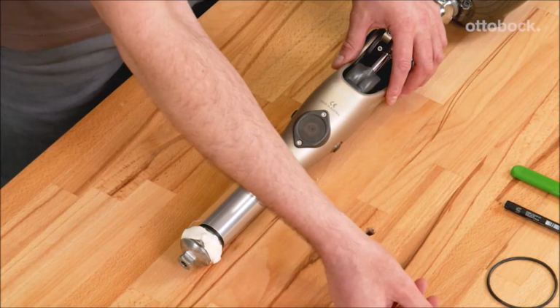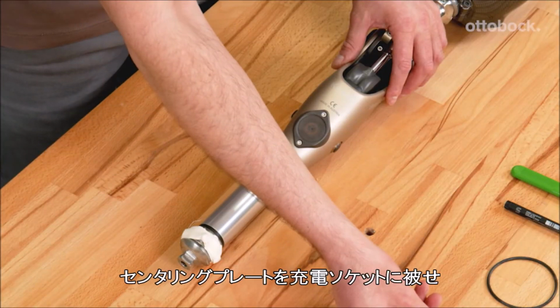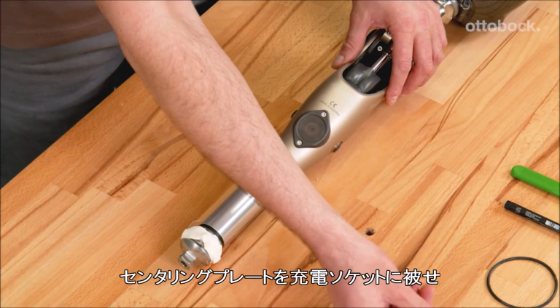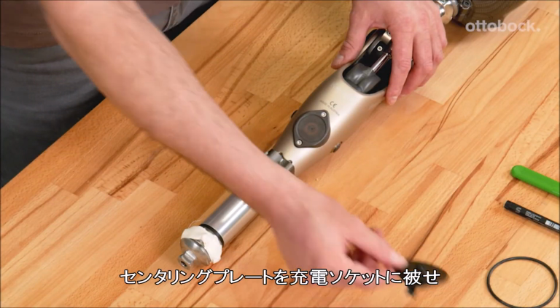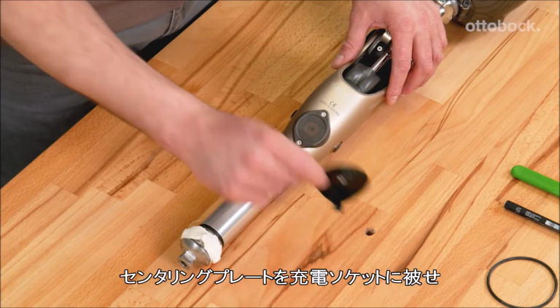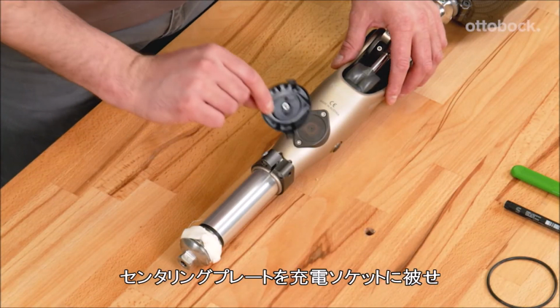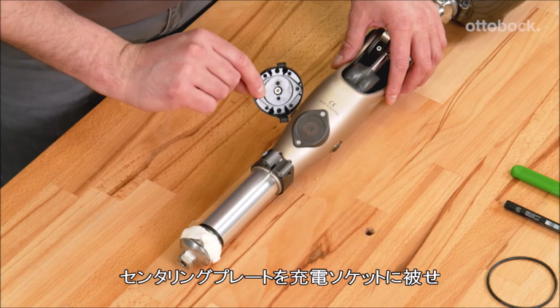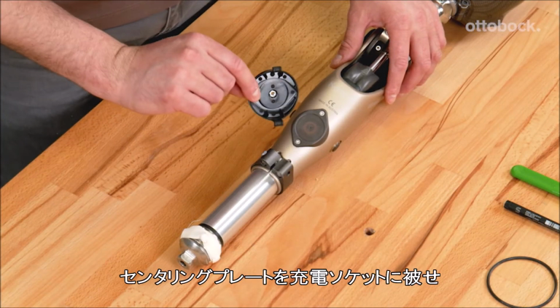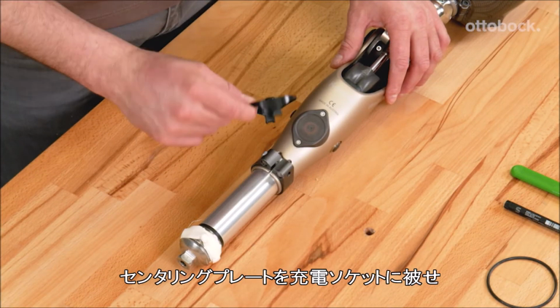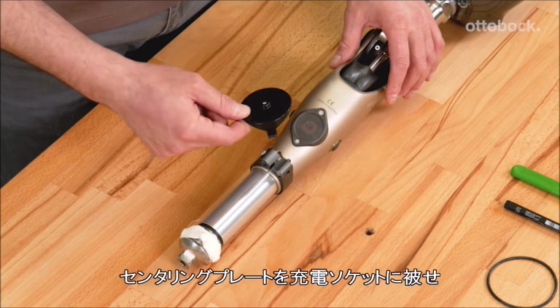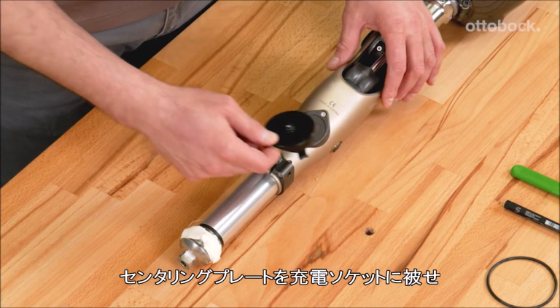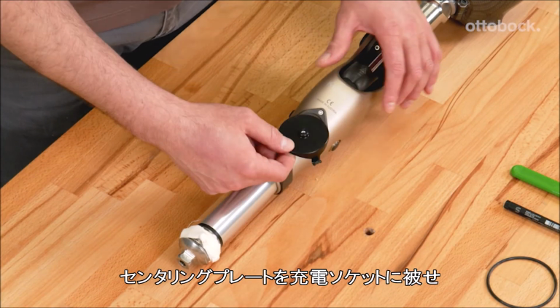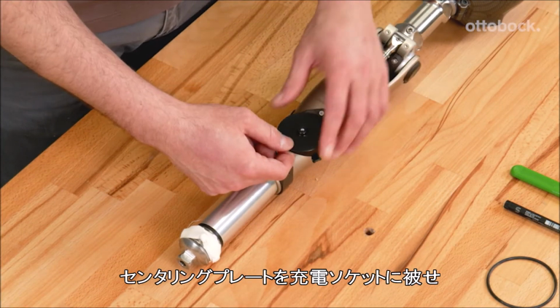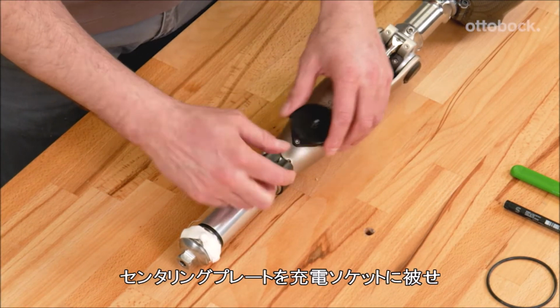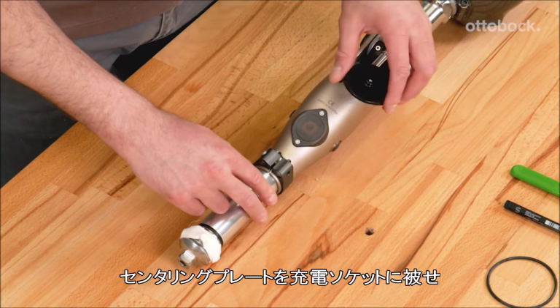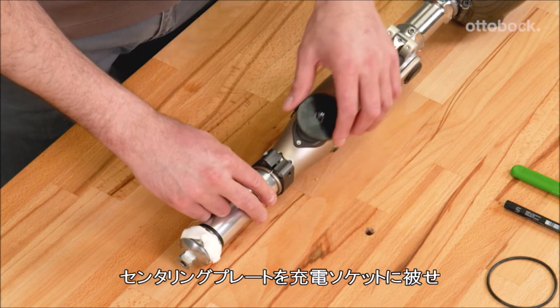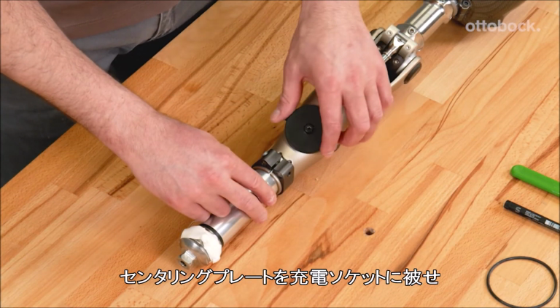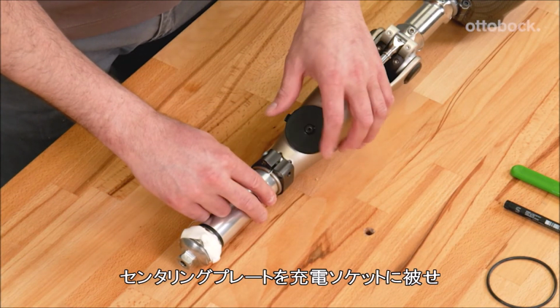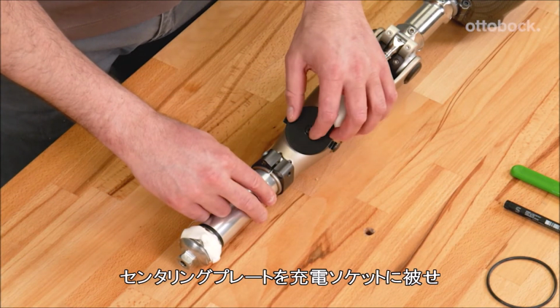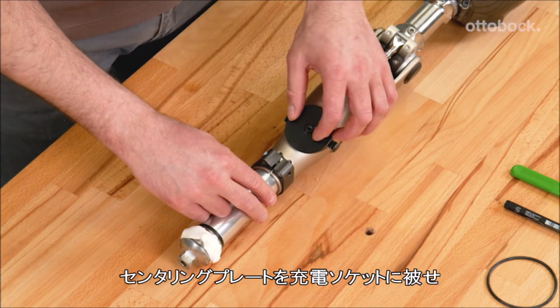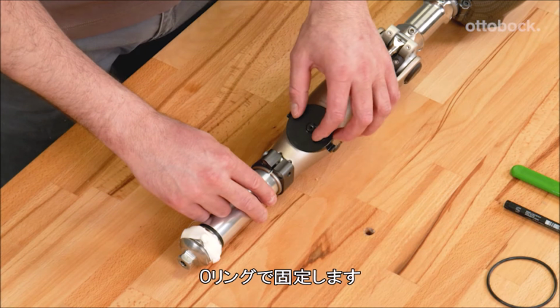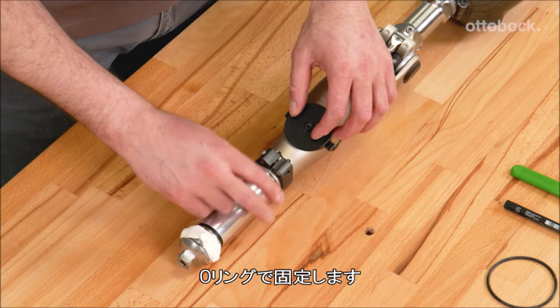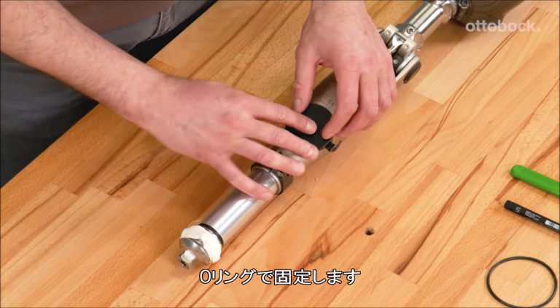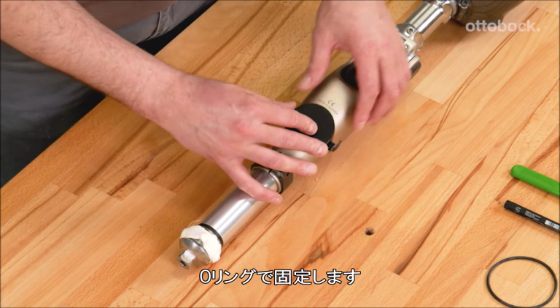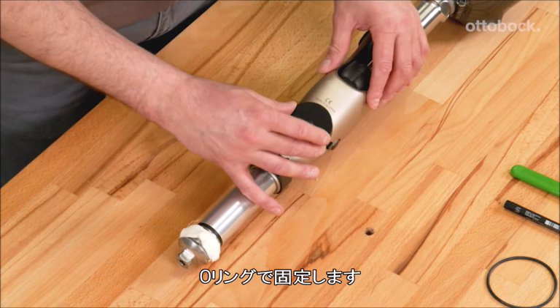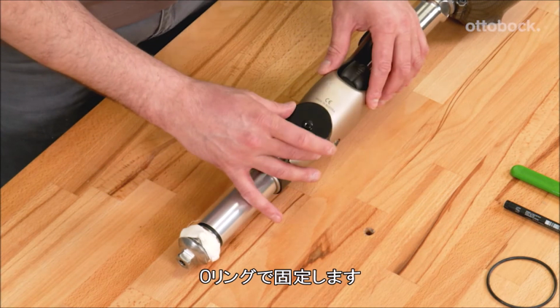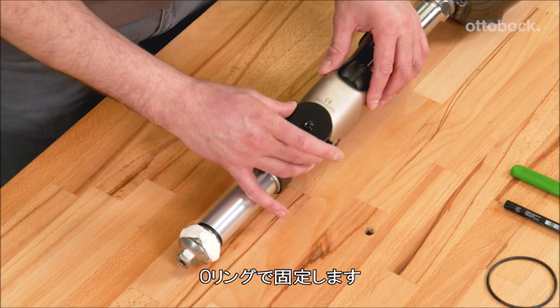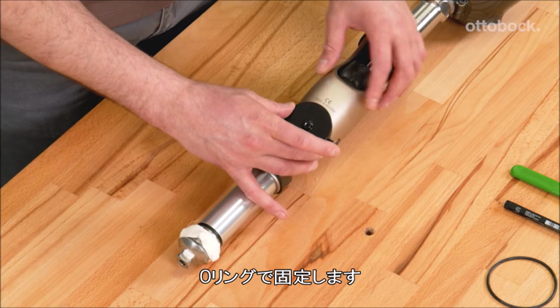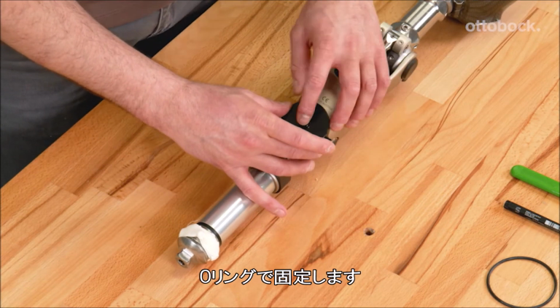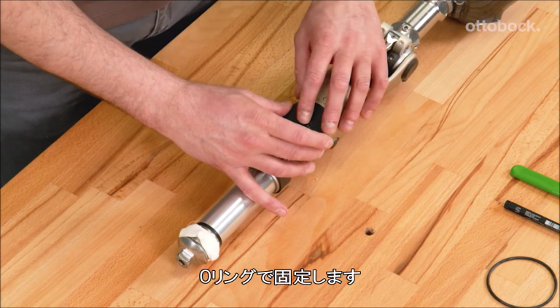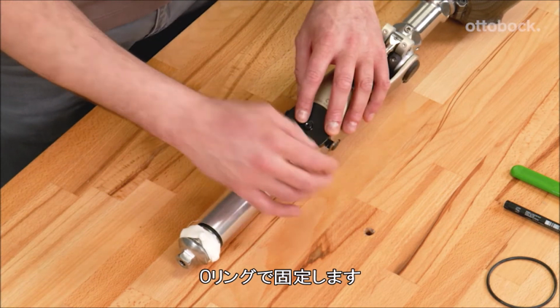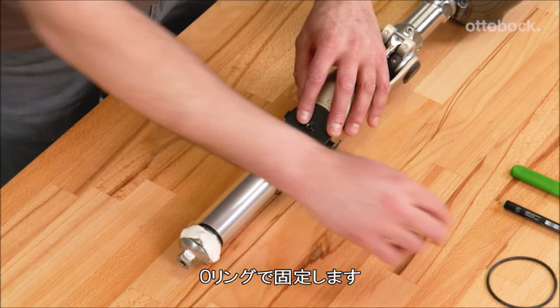Attach the centering plate to the Konevo over the receiver of the charging unit using the O-ring and assess the fit.